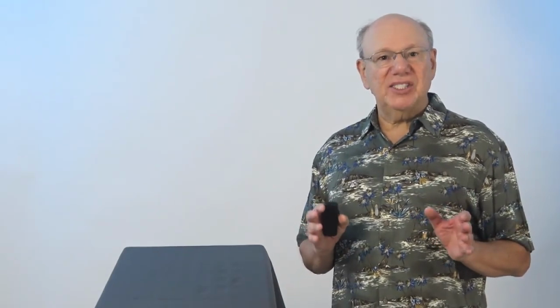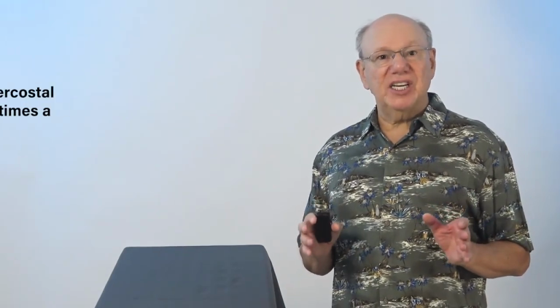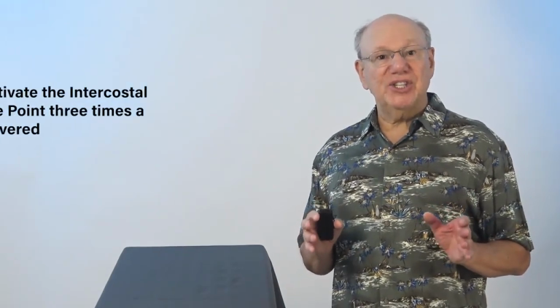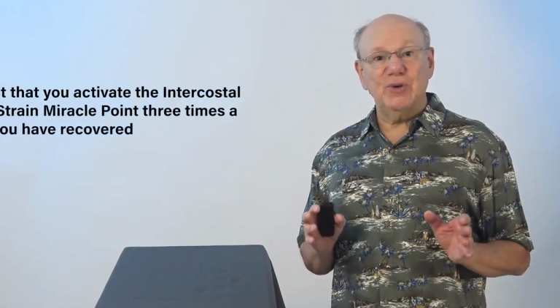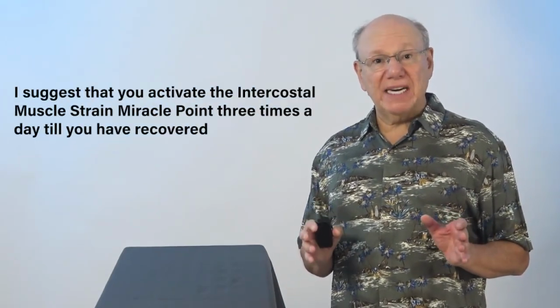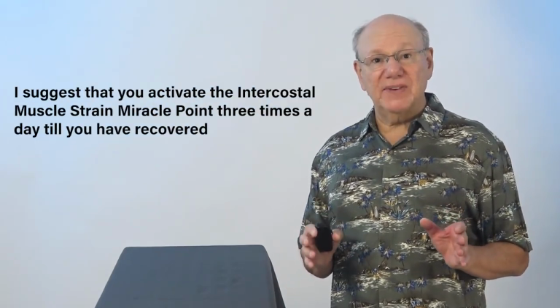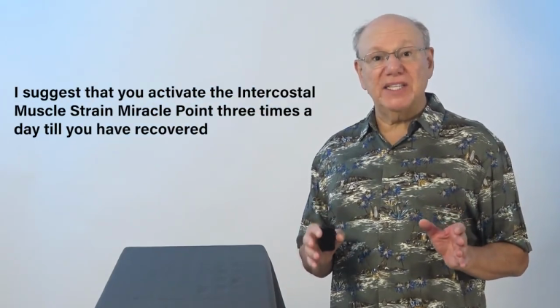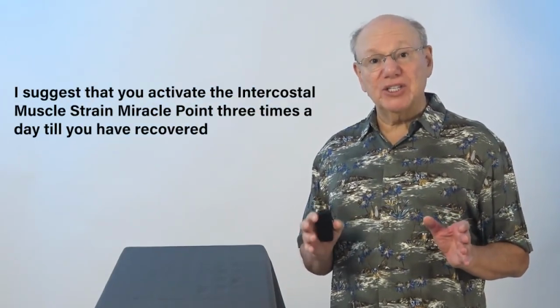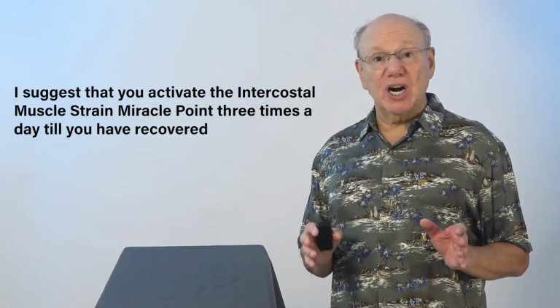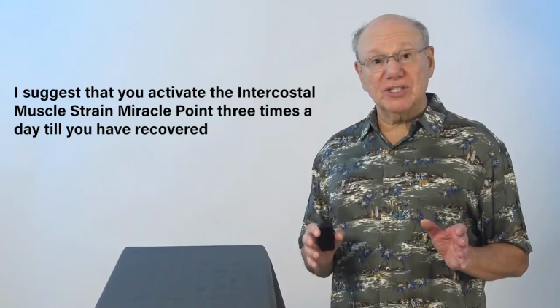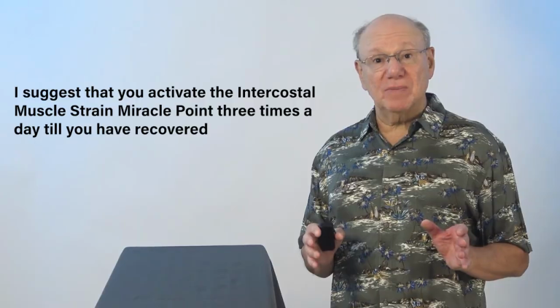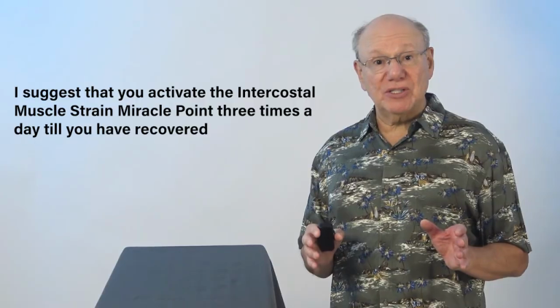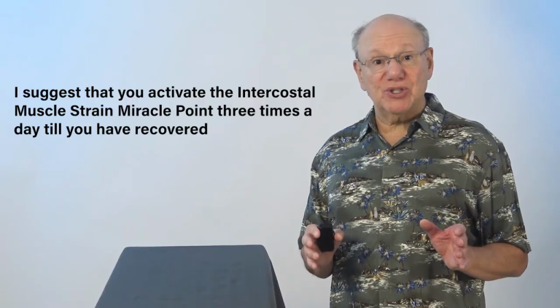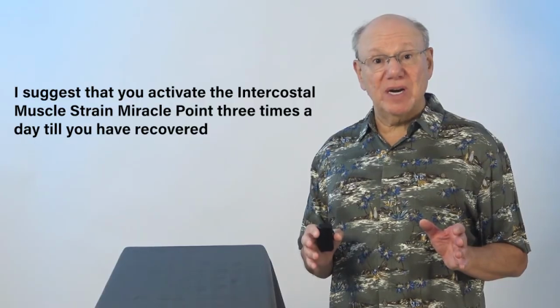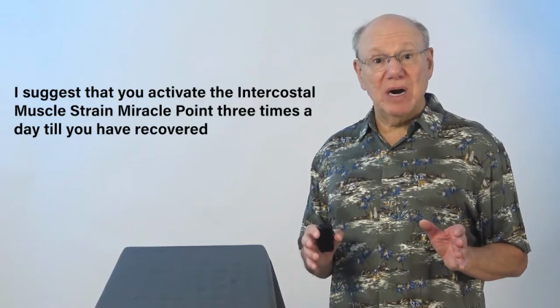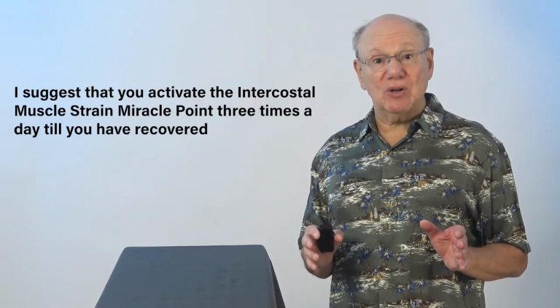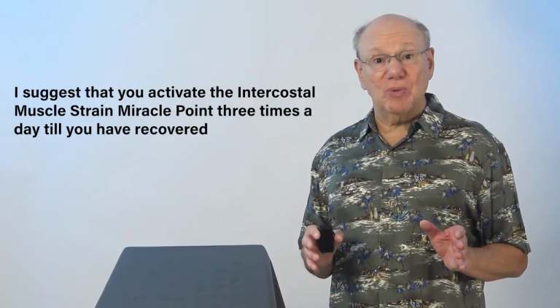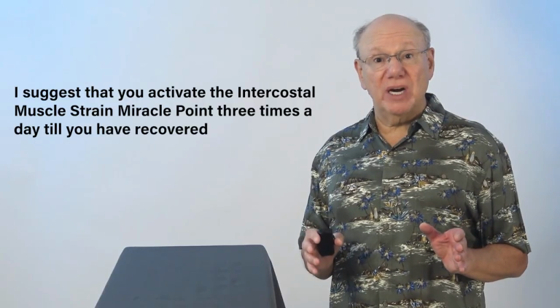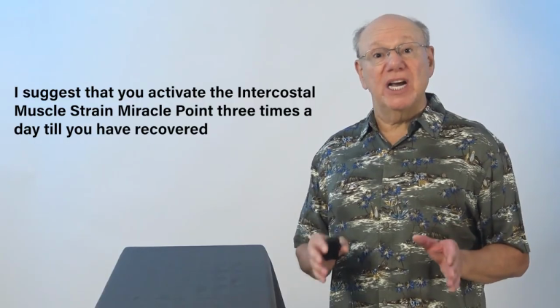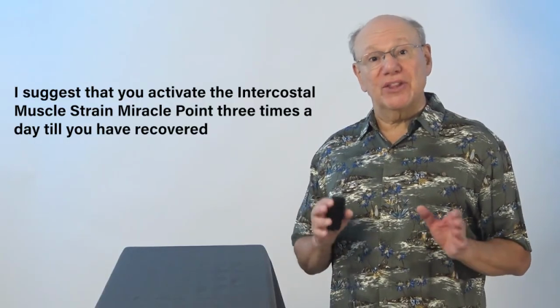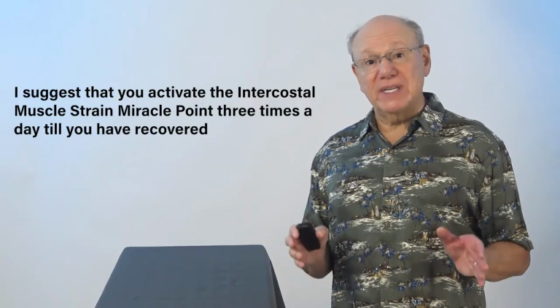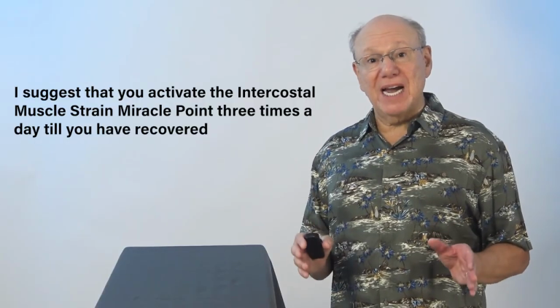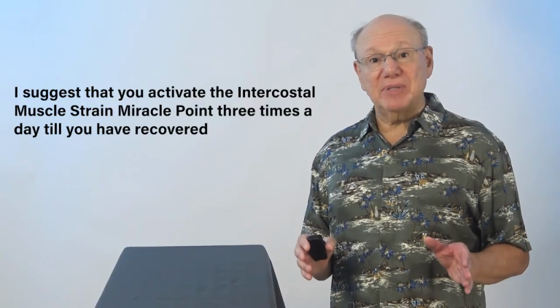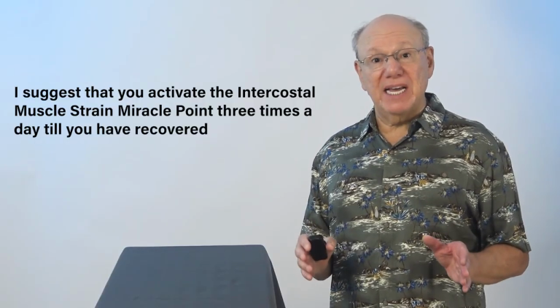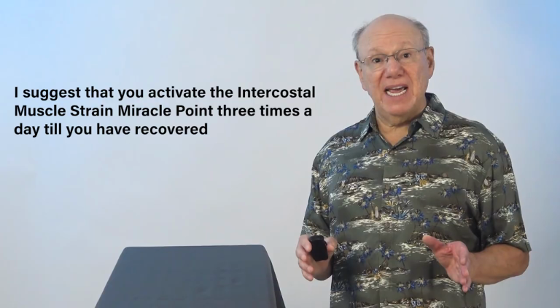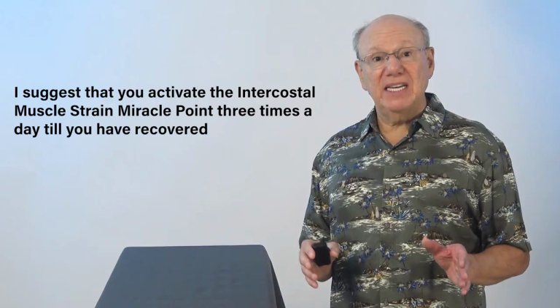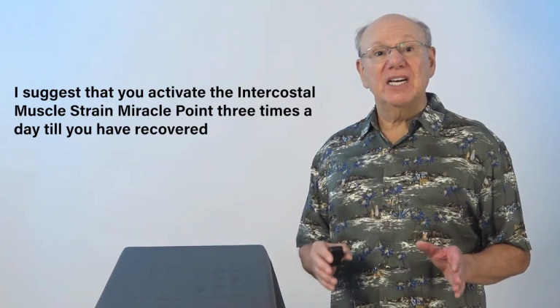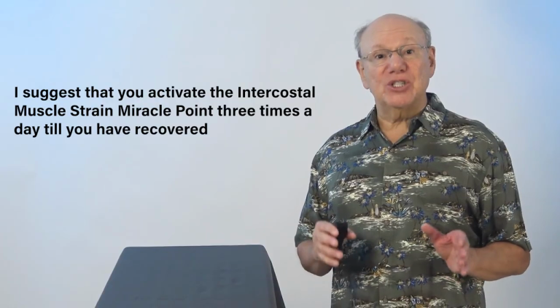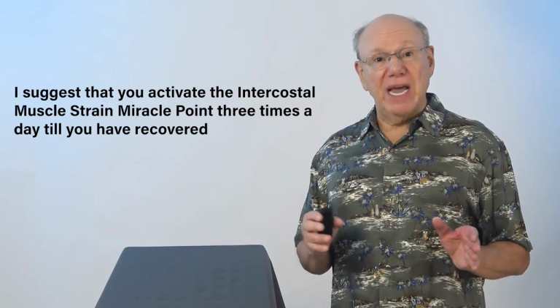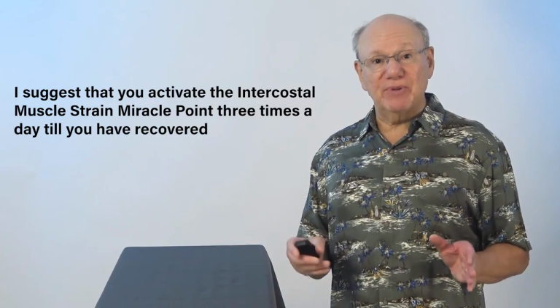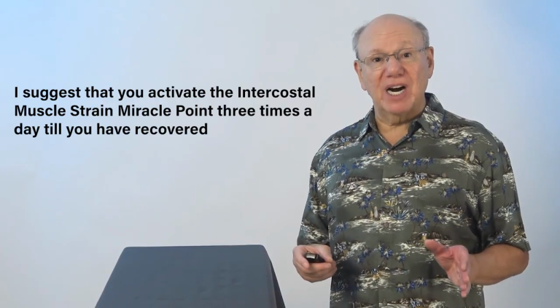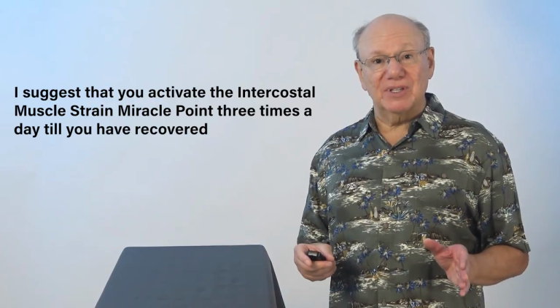If you've strained your intercostal muscles, I suggest that you activate the intercostal muscle strain miracle point three times a day until you have recovered.